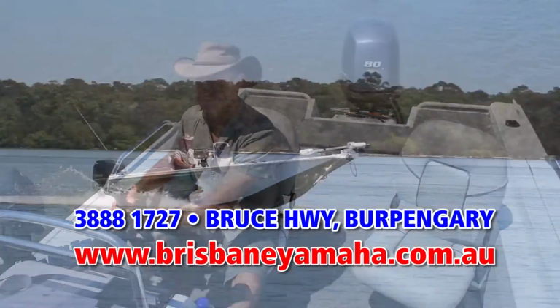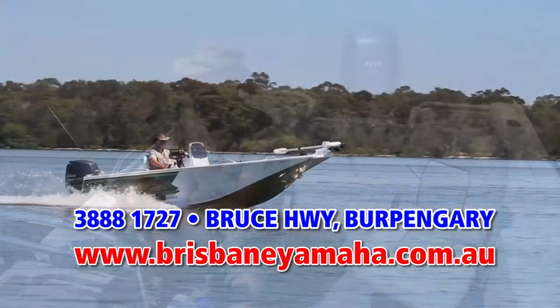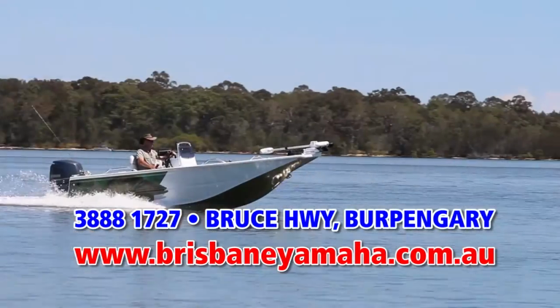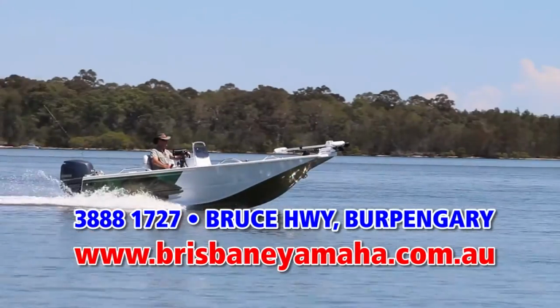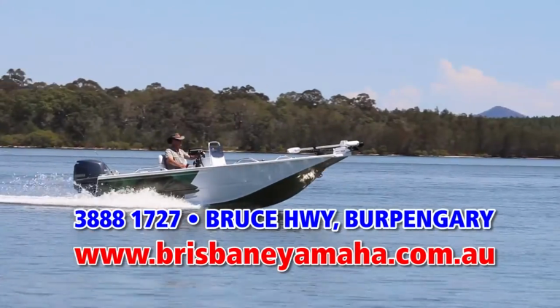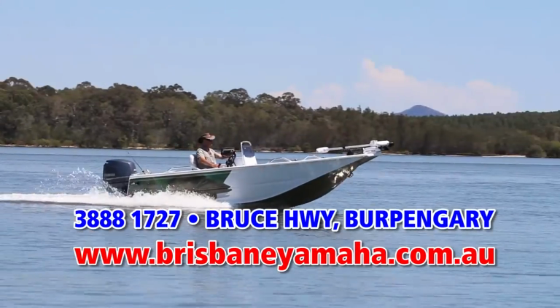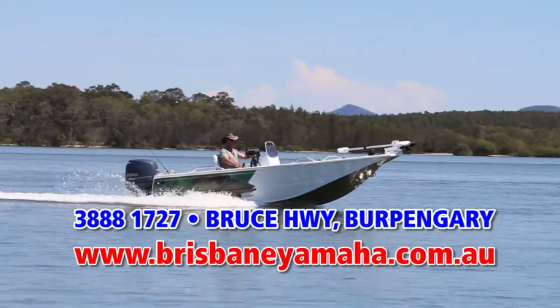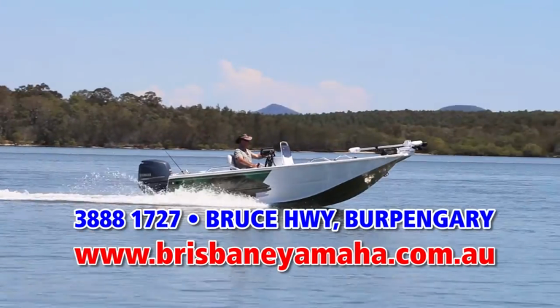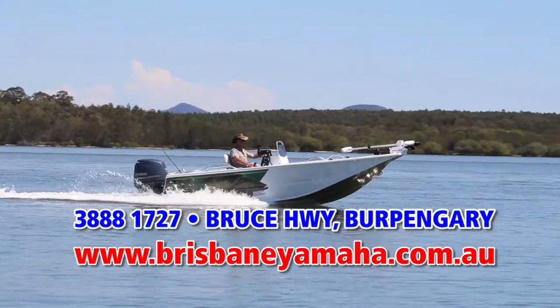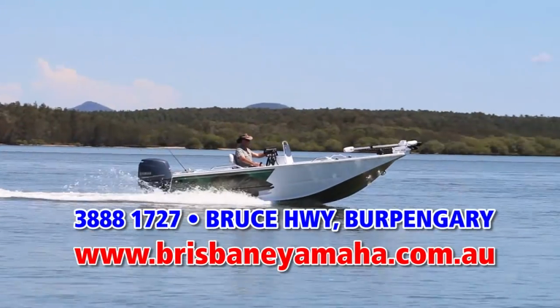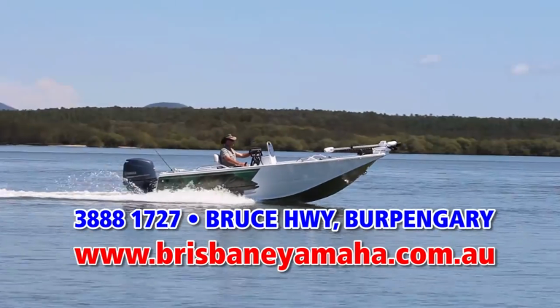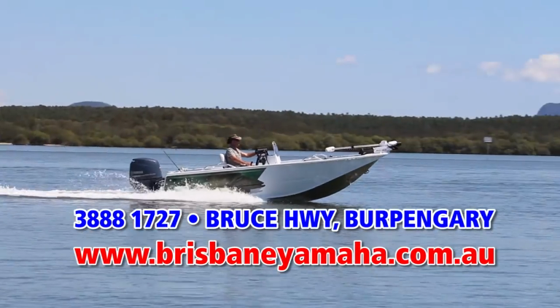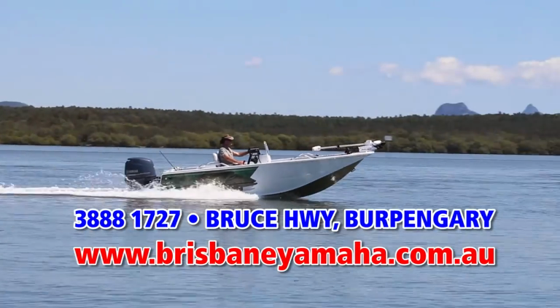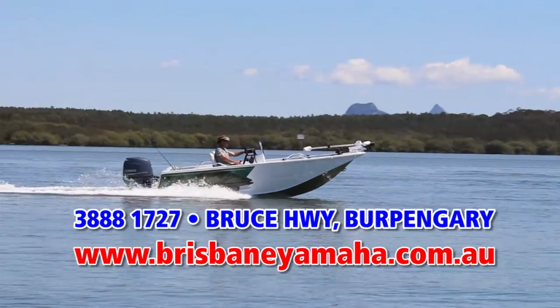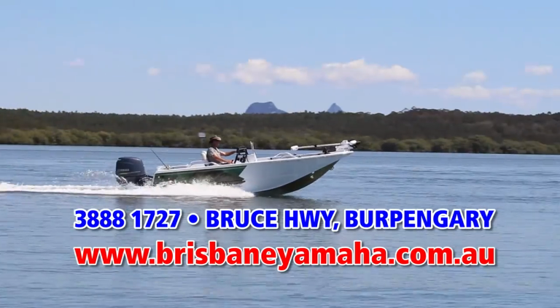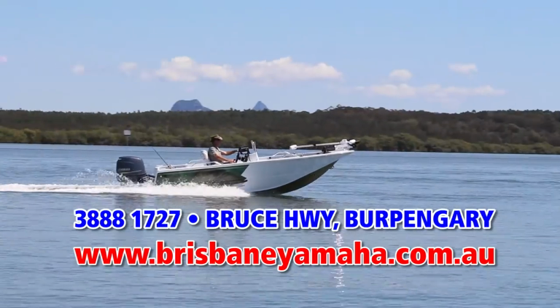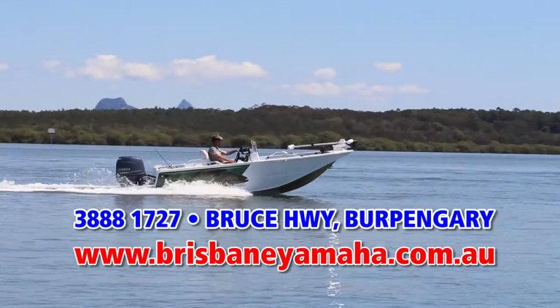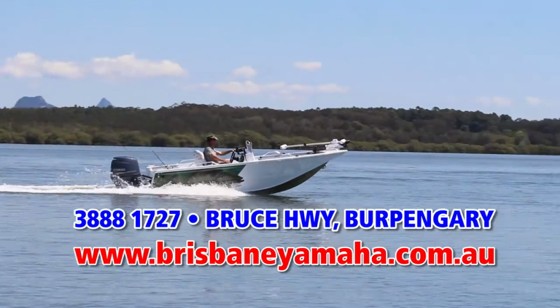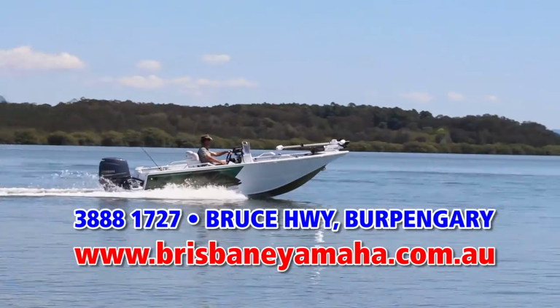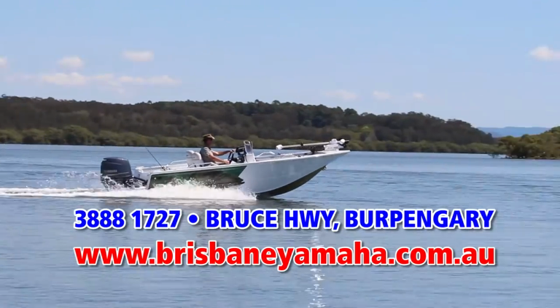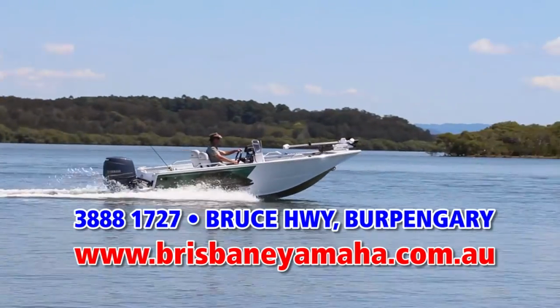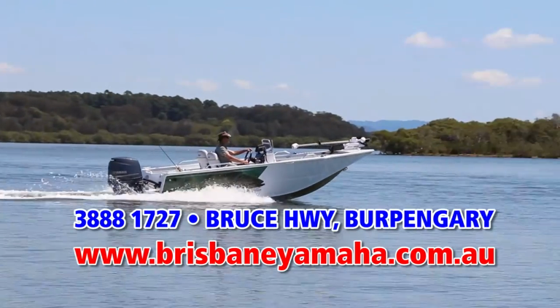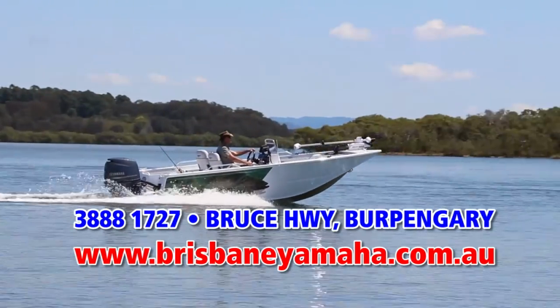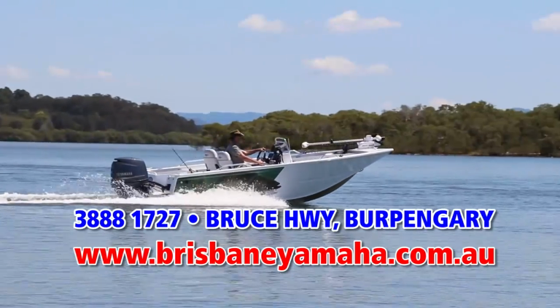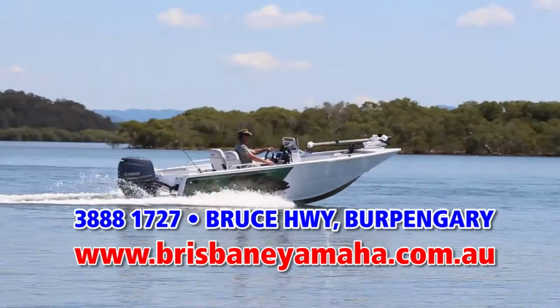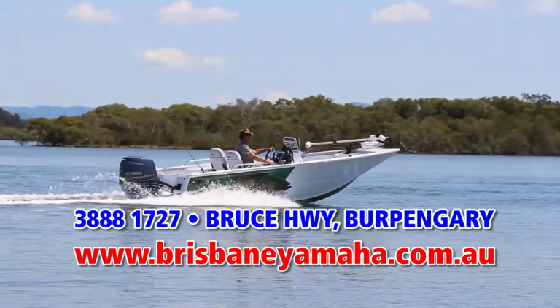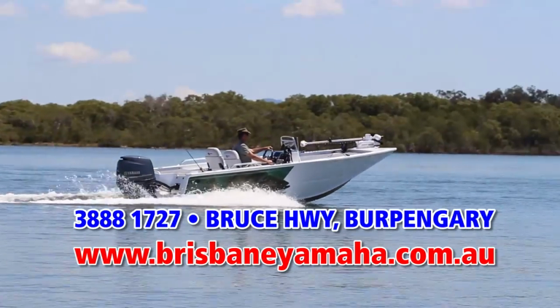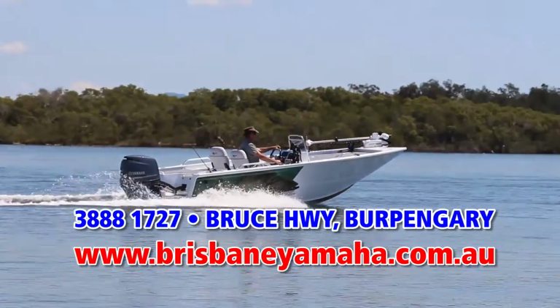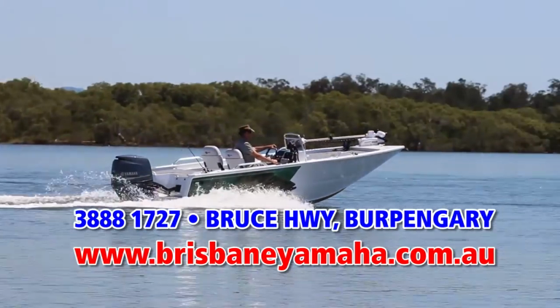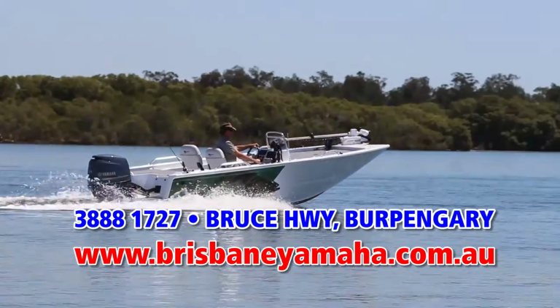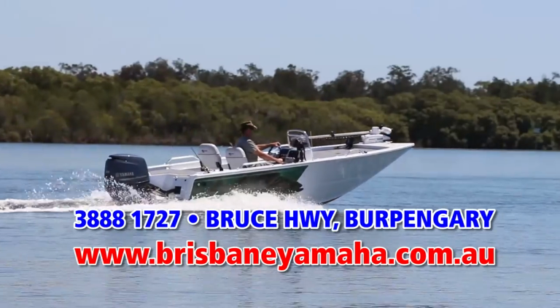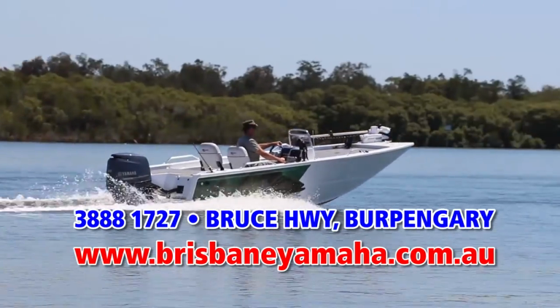If you'd like to have a look at this rig or any other in the Quintrex Hornet range or Yamaha outboards, drop in and see the boys at Brisbane Yamaha or give them a call.